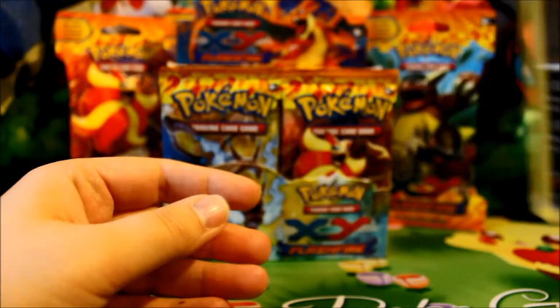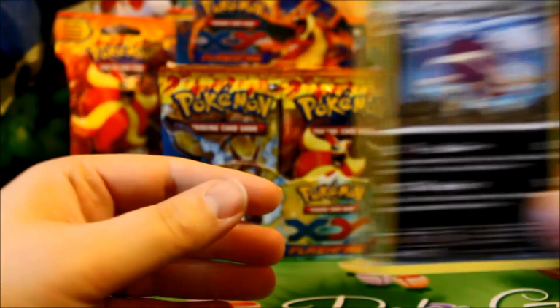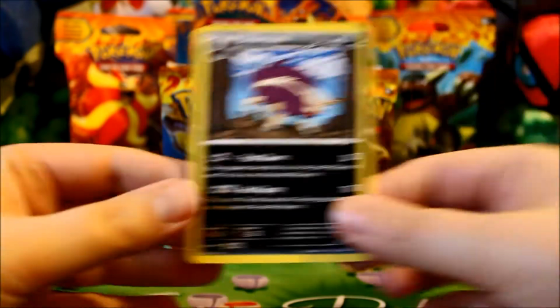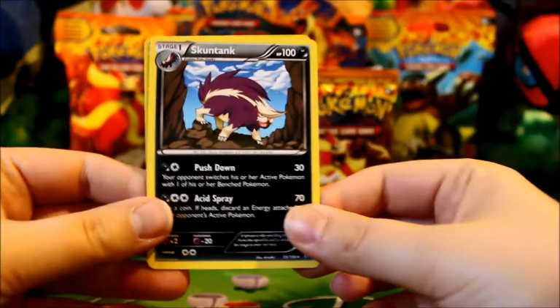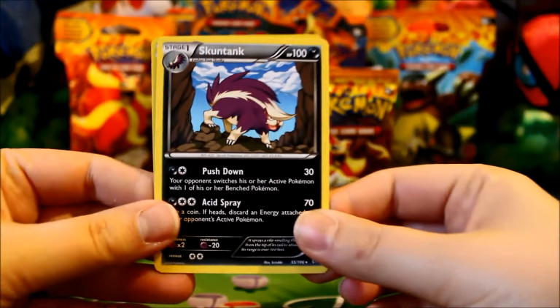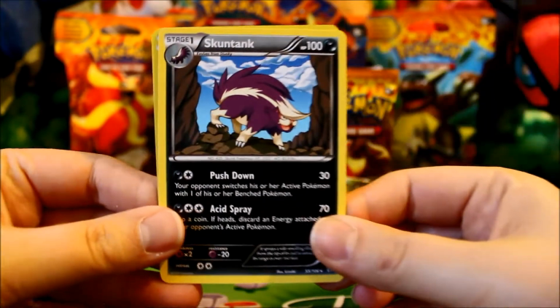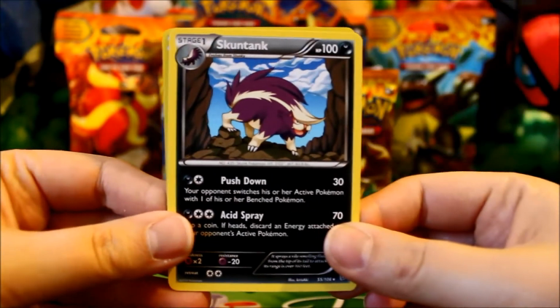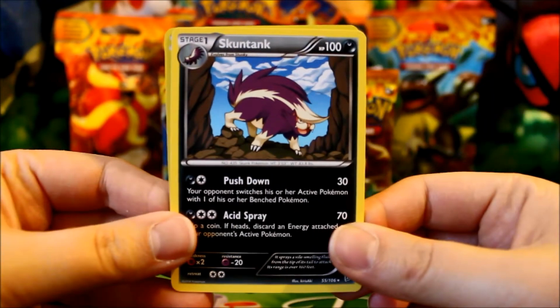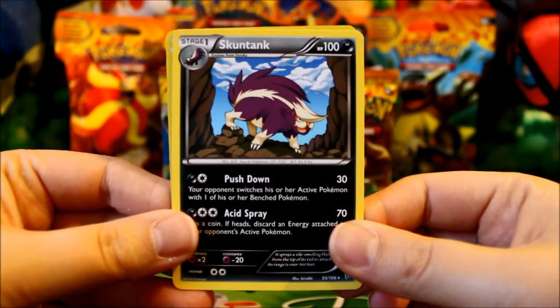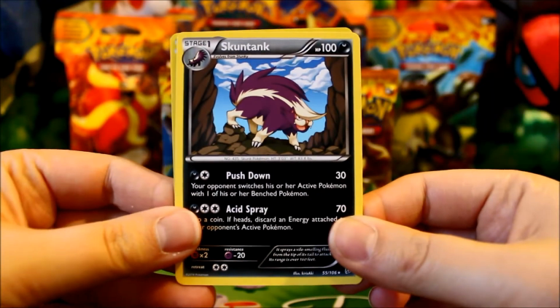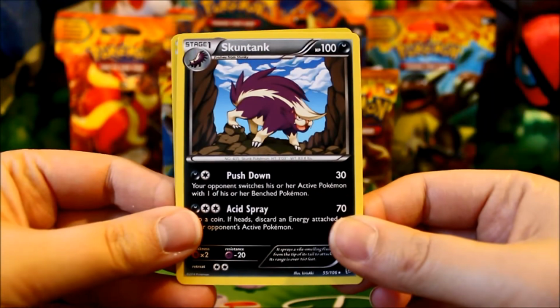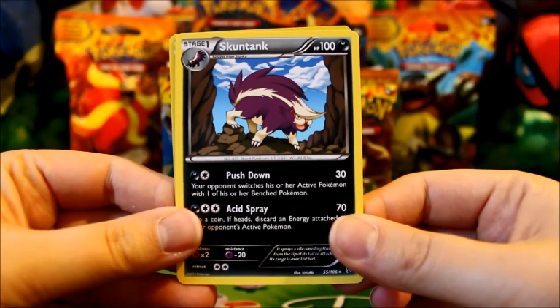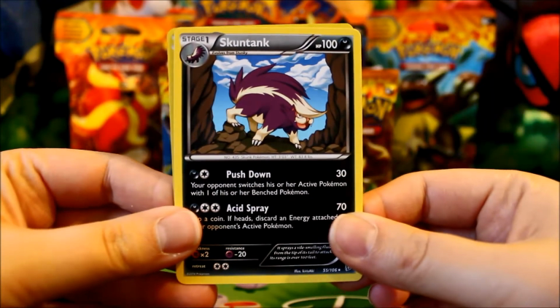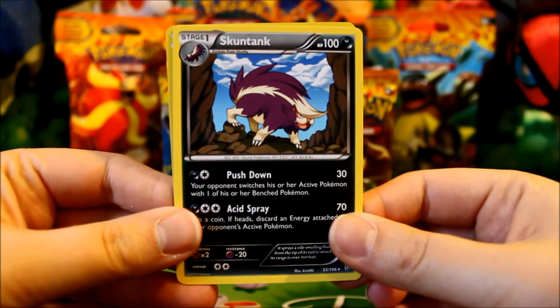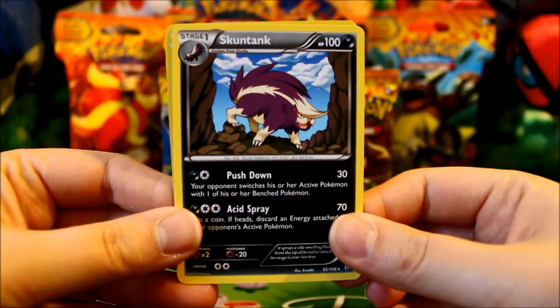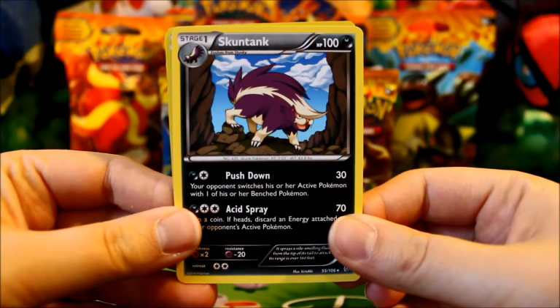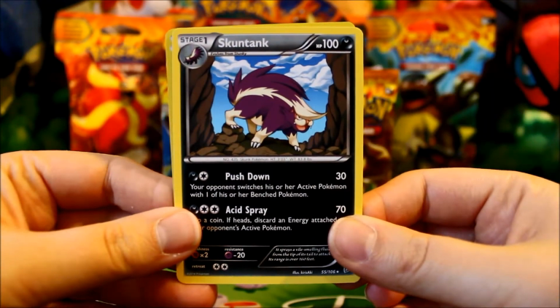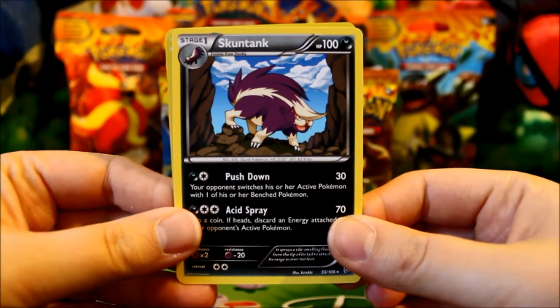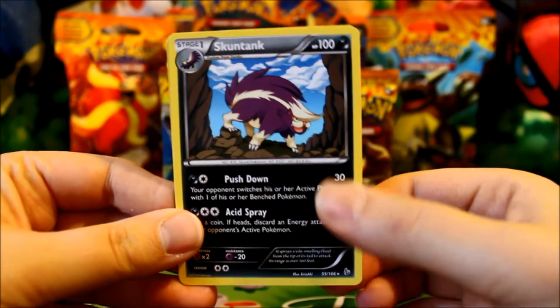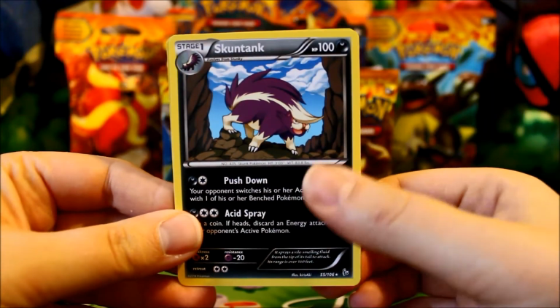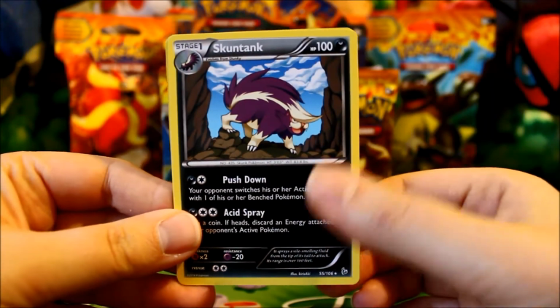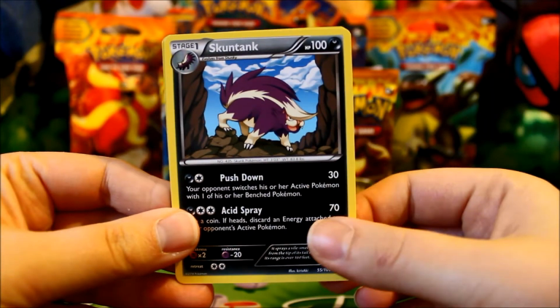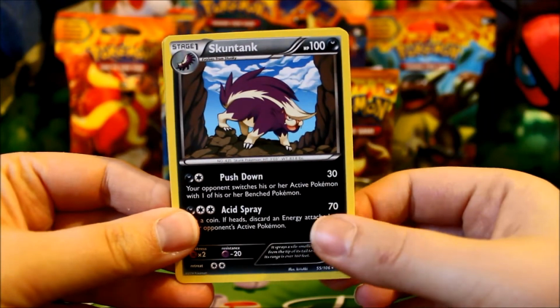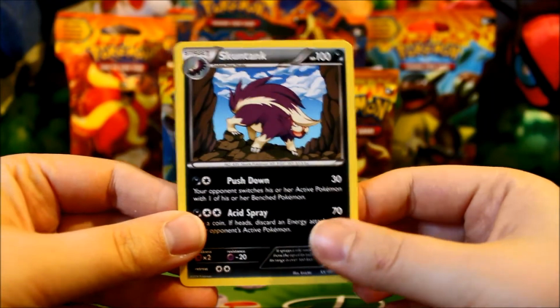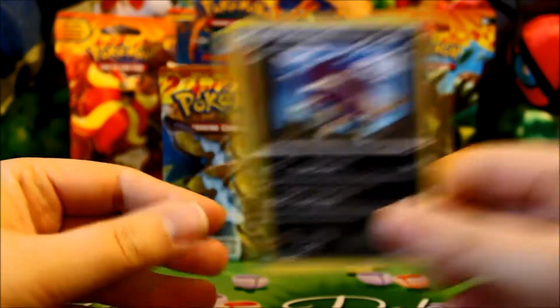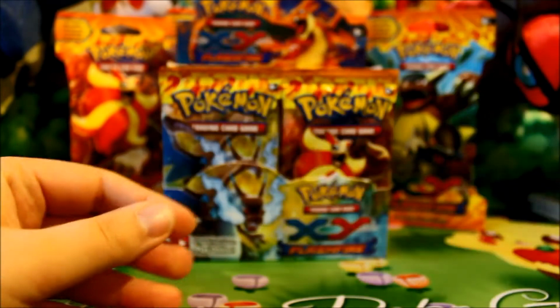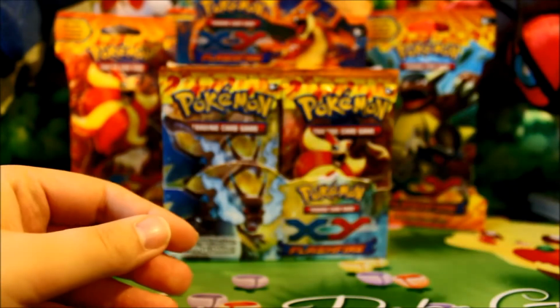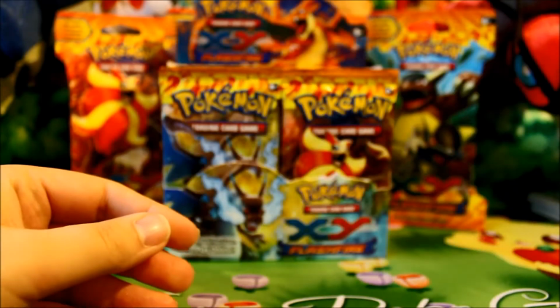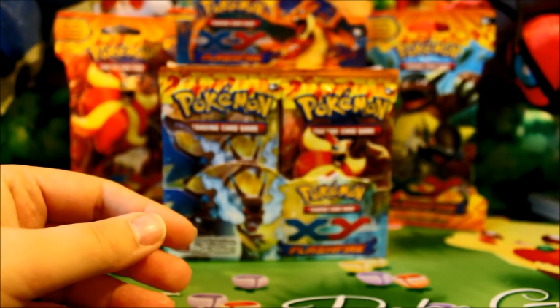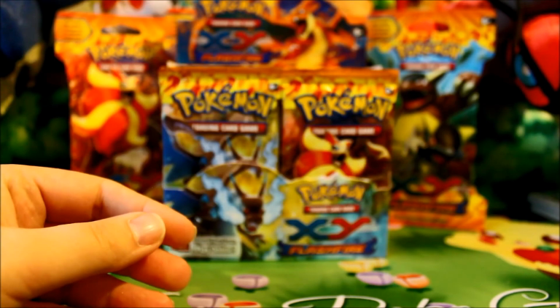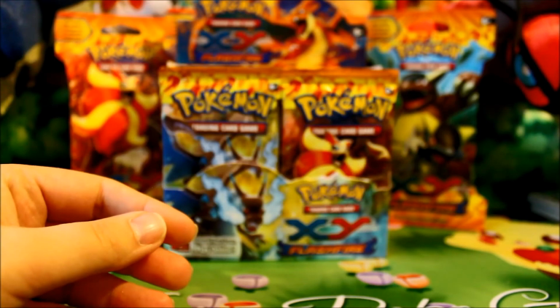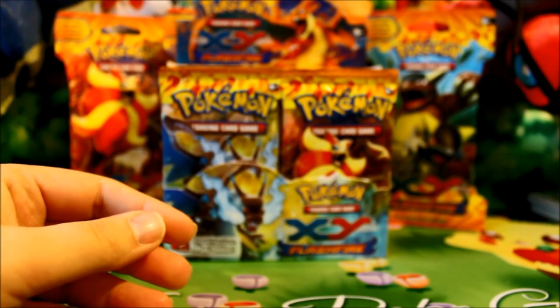Awesome Reverse Lolito — very pretty. And a Skuntank Rare. He kind of looks a little awkward in that picture, like his legs are just an awkward length.